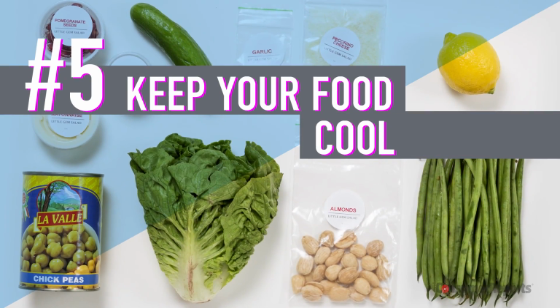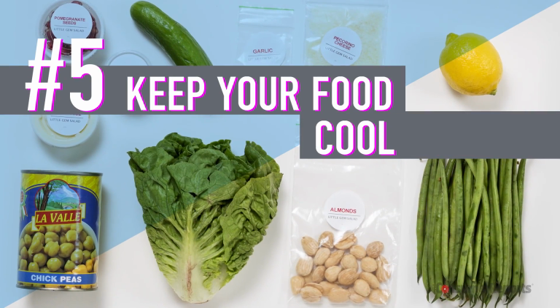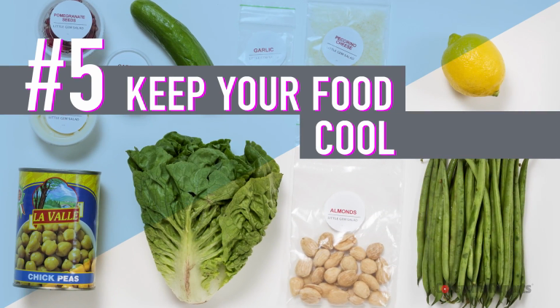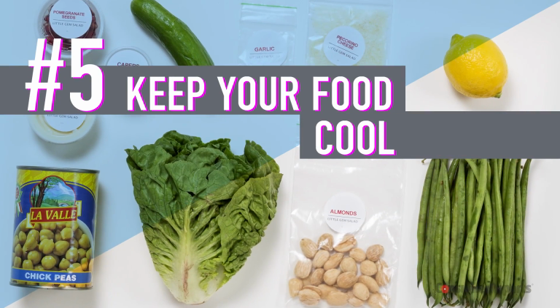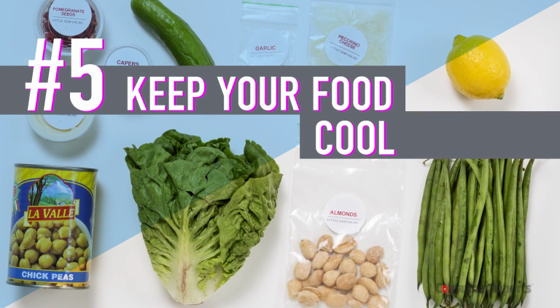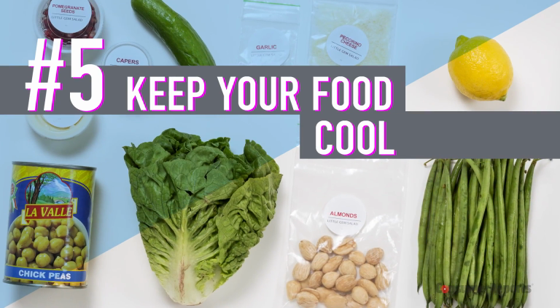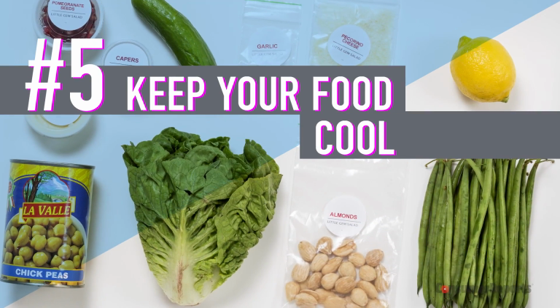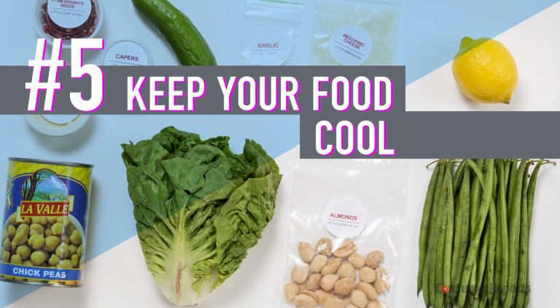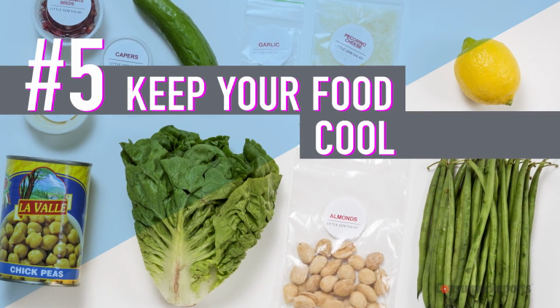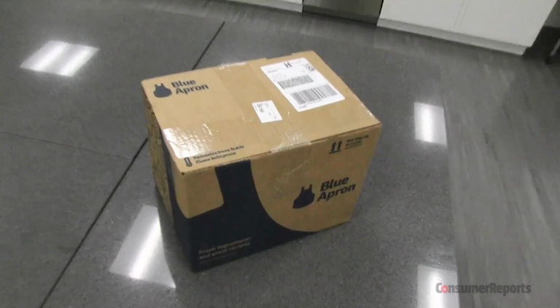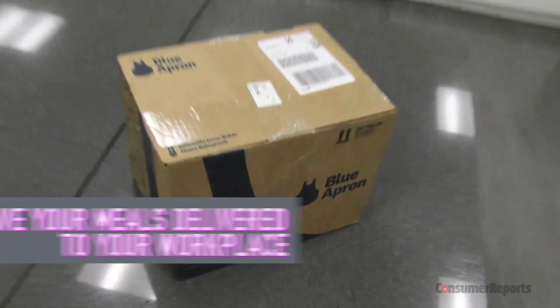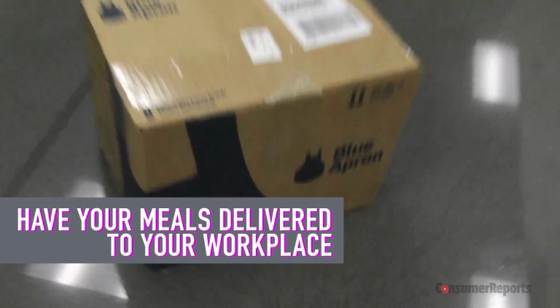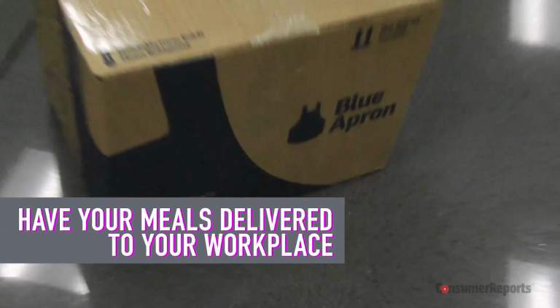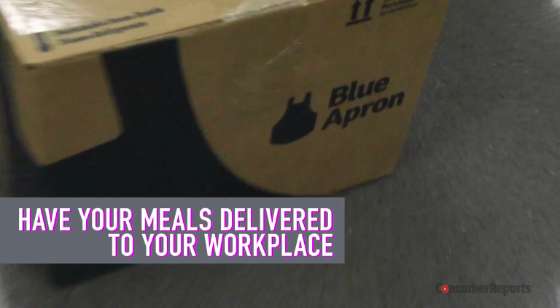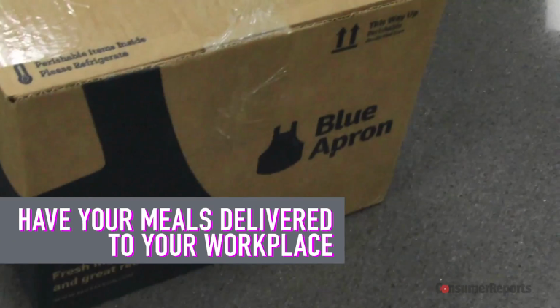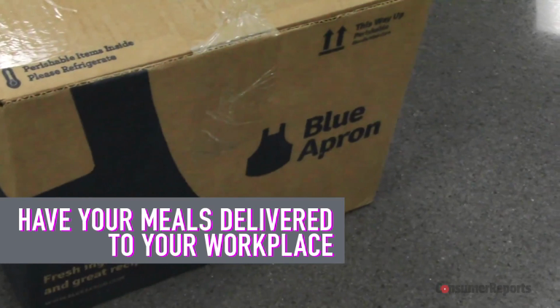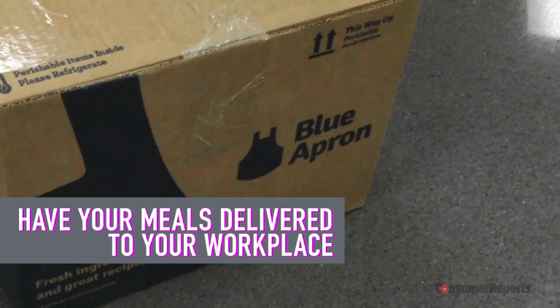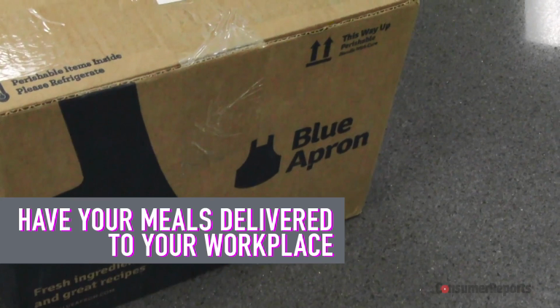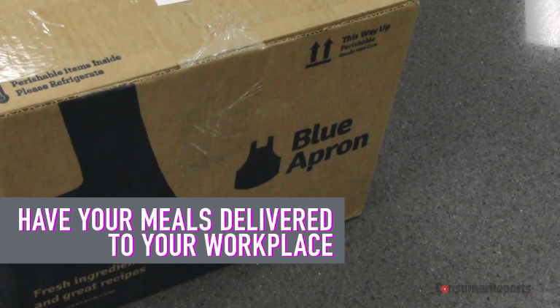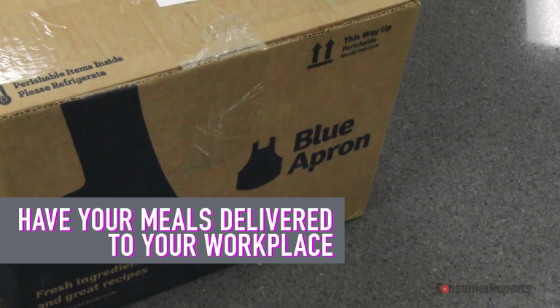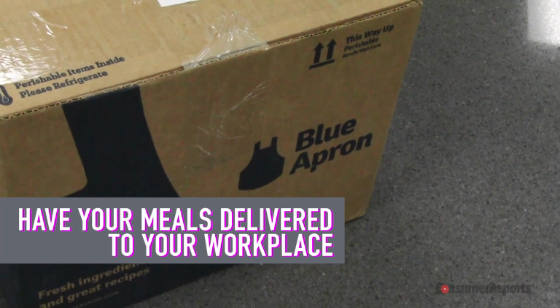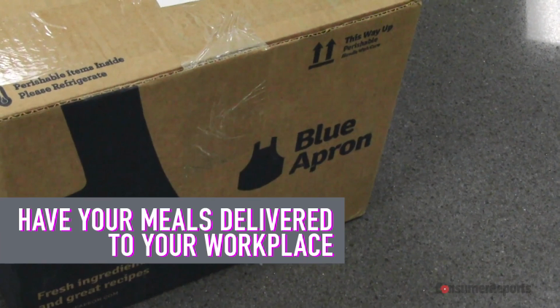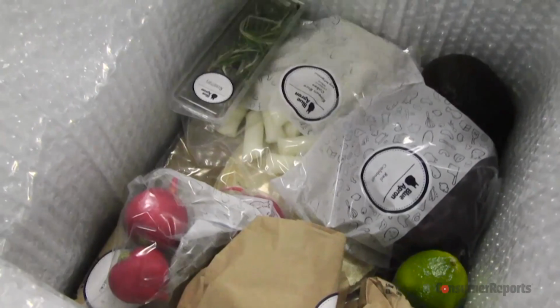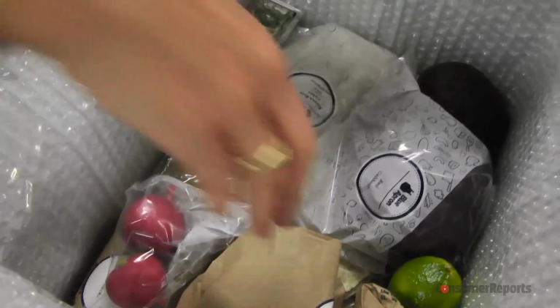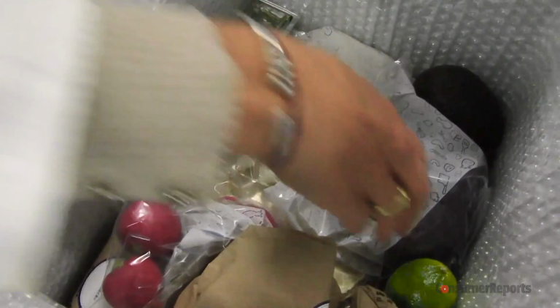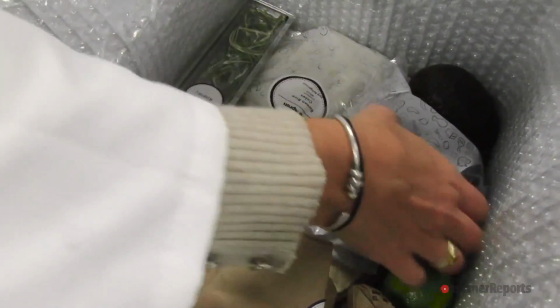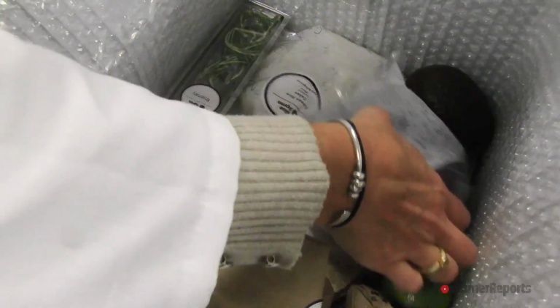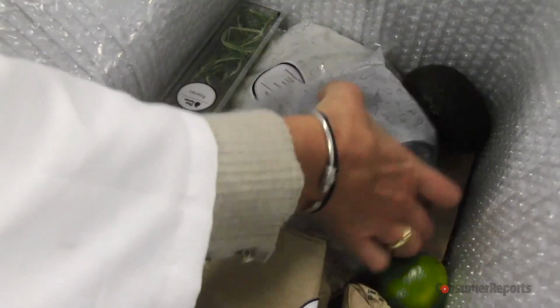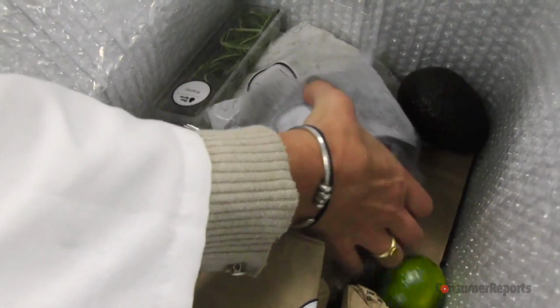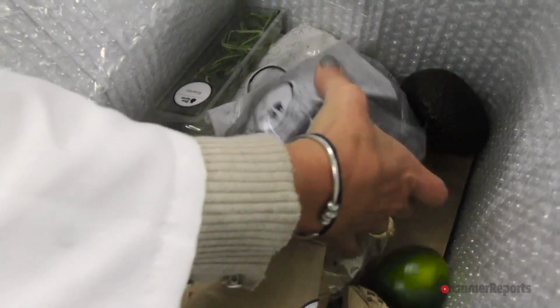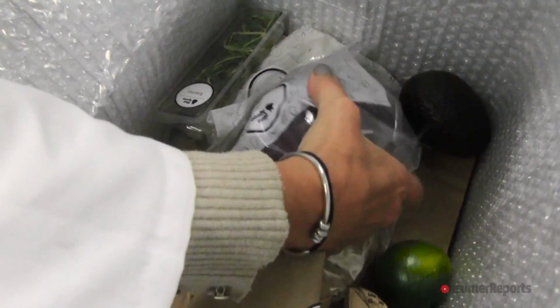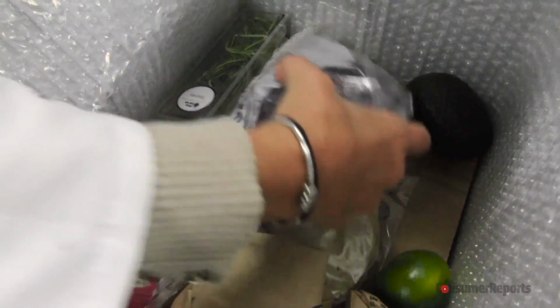Keep your food cool. Are you at work more than you're at home? Have your meal box delivered to your workplace — that way you'll know your food is safe and out of the sun.